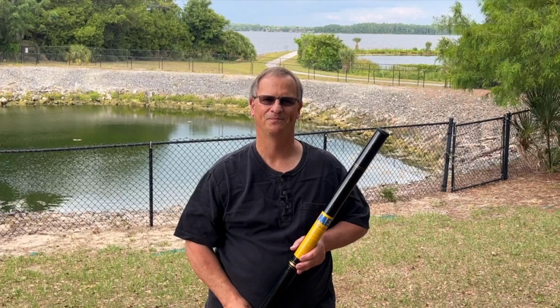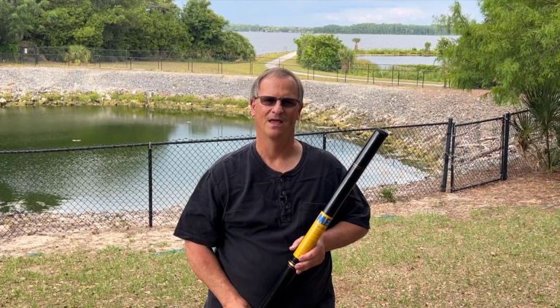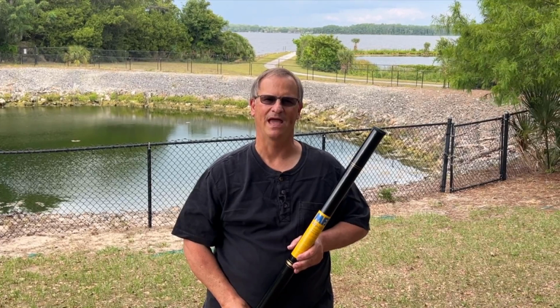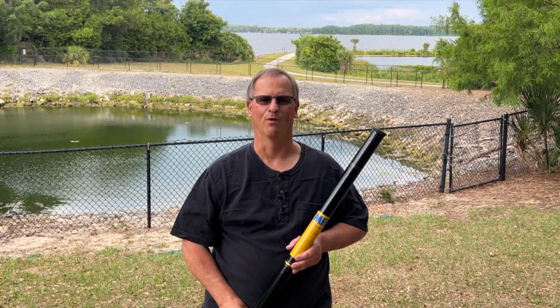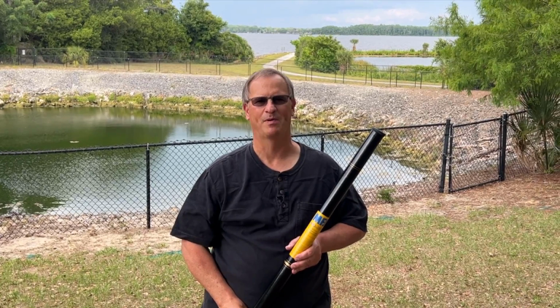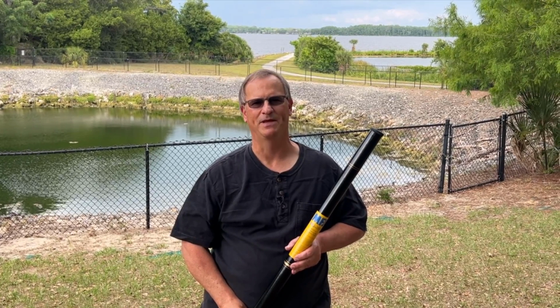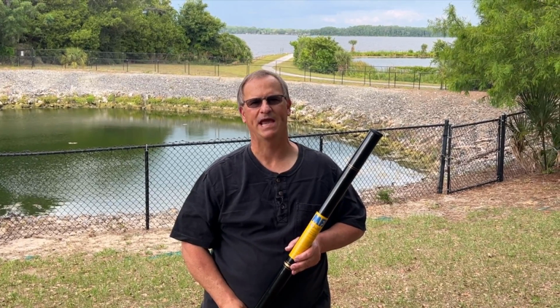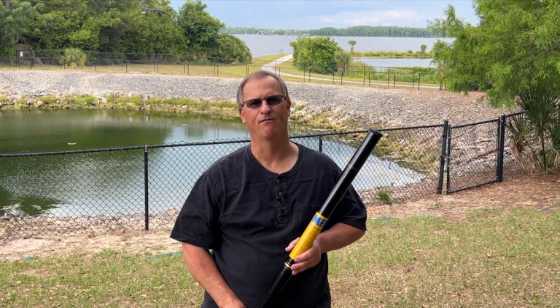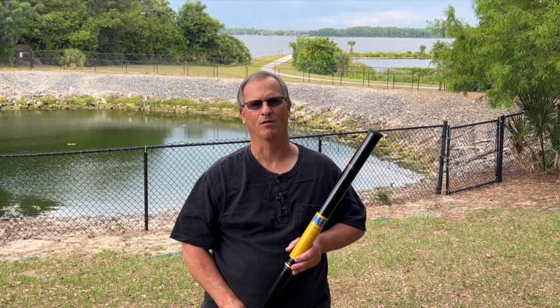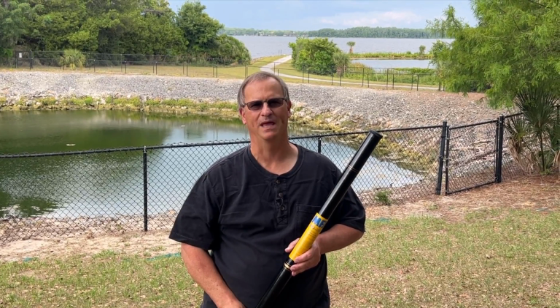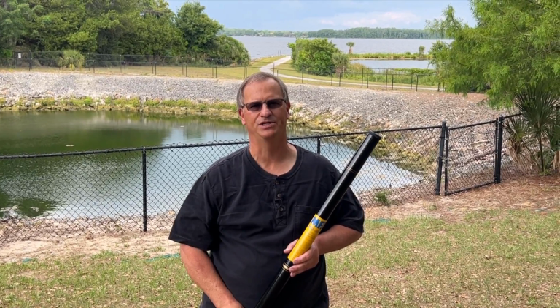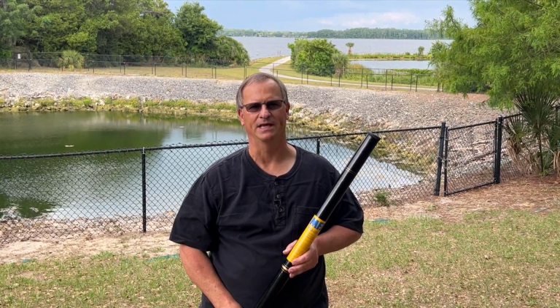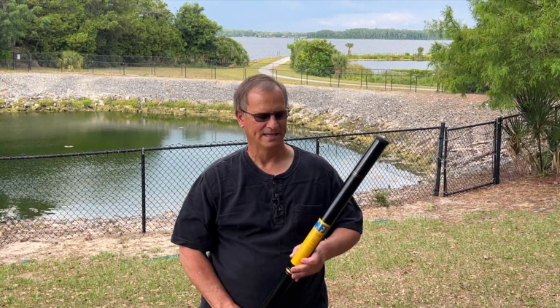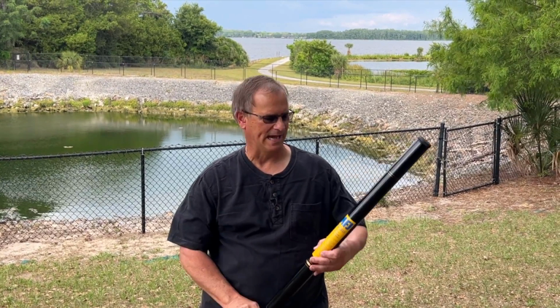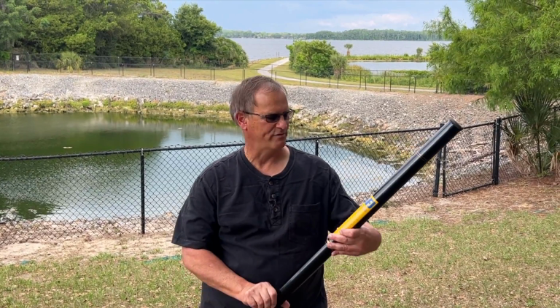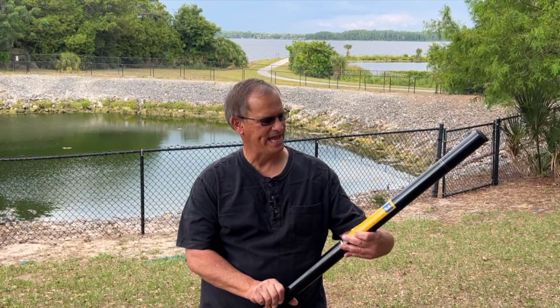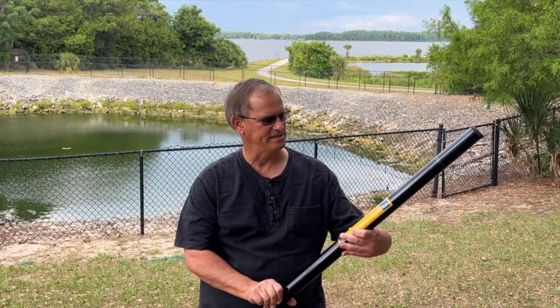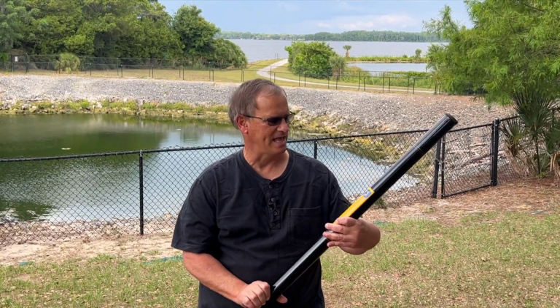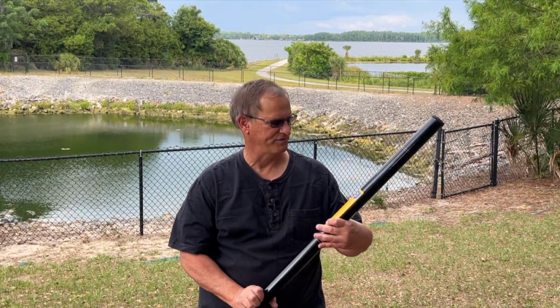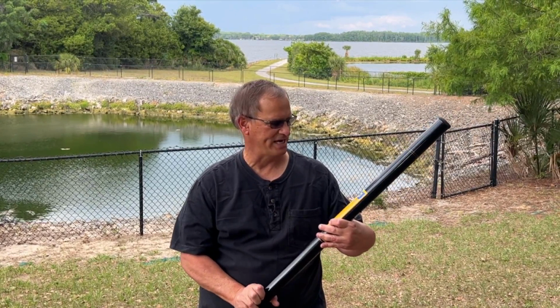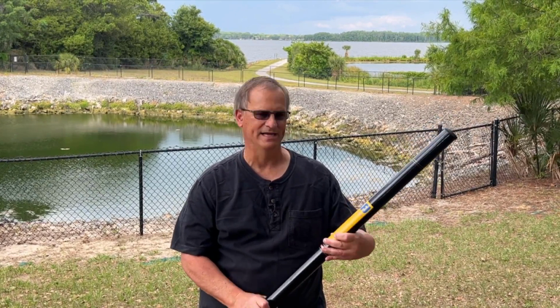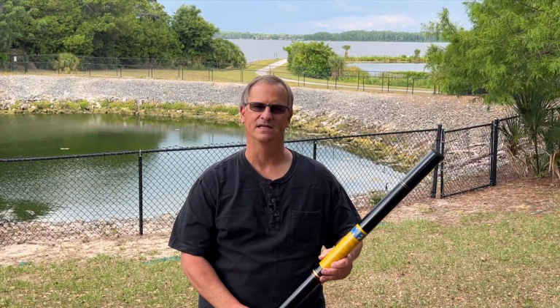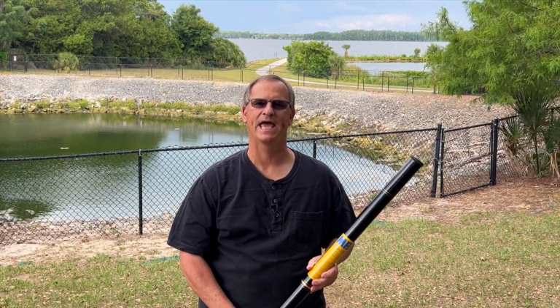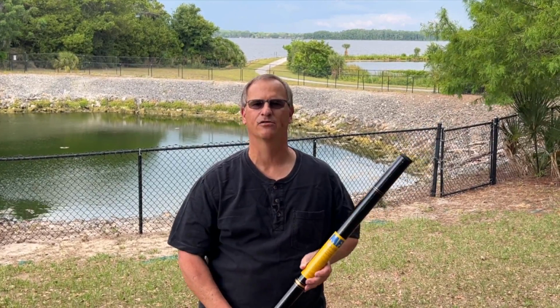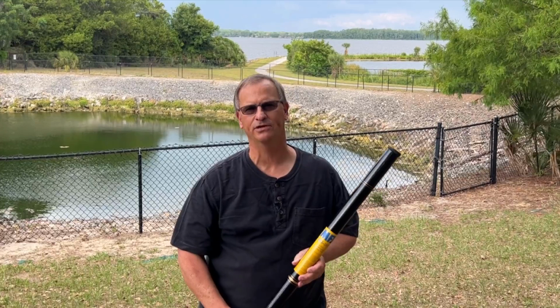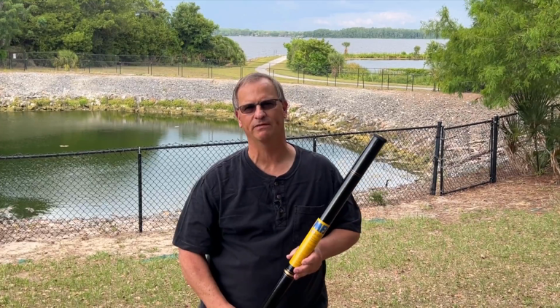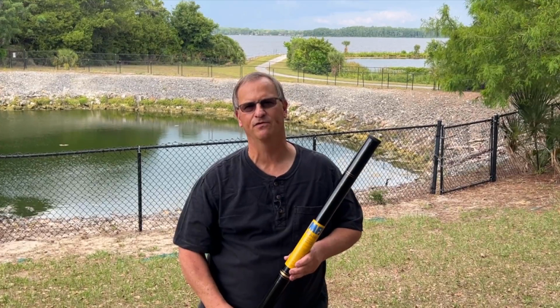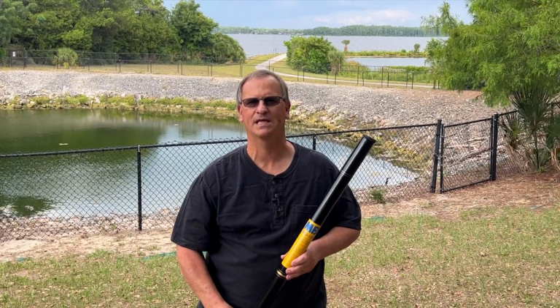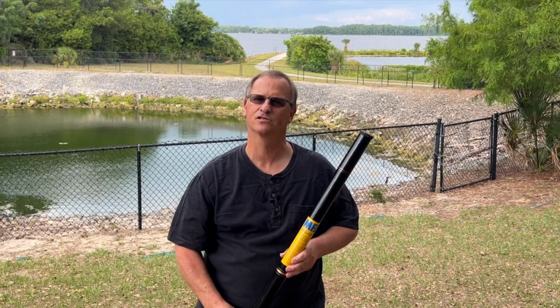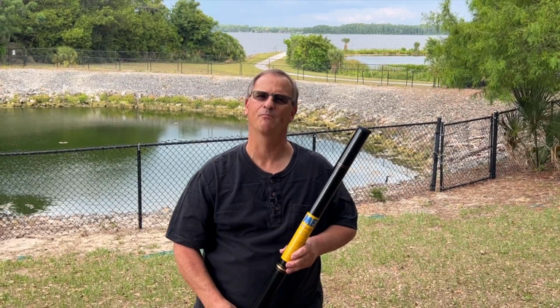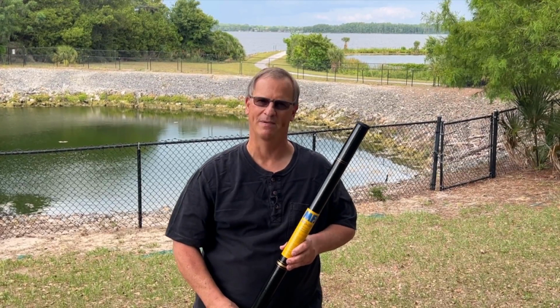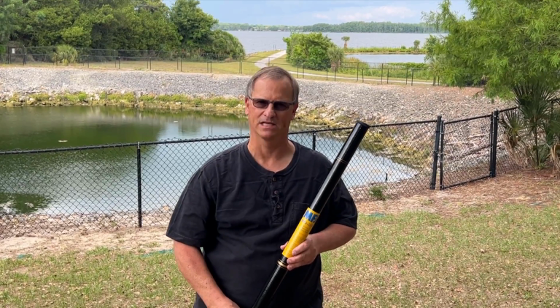Hey everyone, Bob here, KD4BMG. I have in my hands the MFJ1910 33-foot telescoping mast.